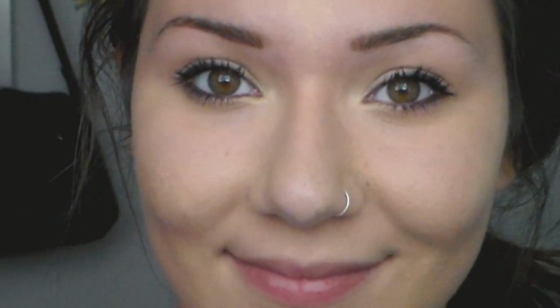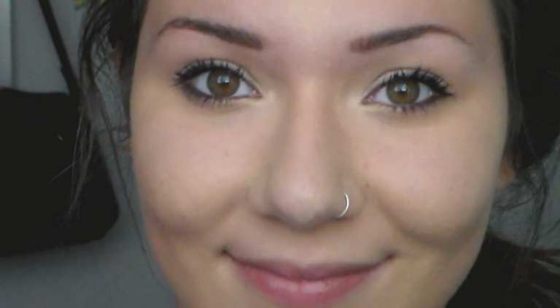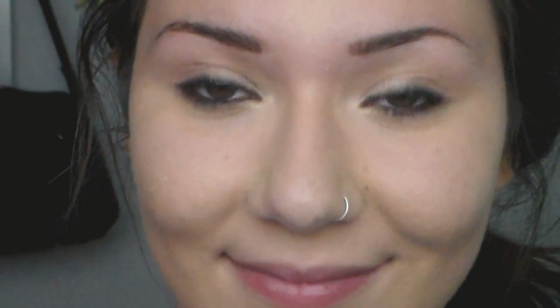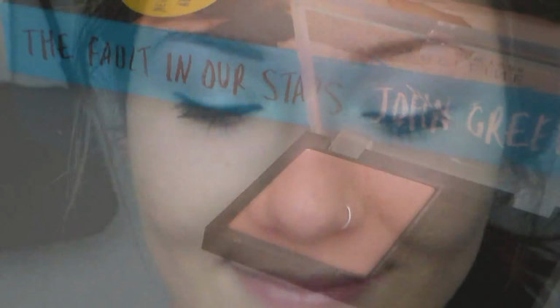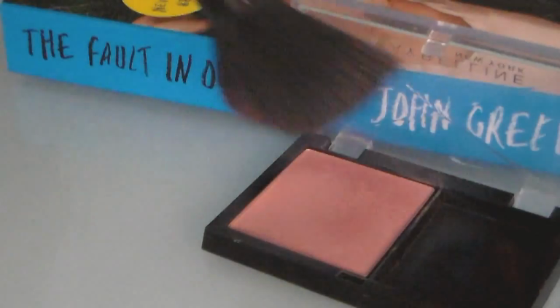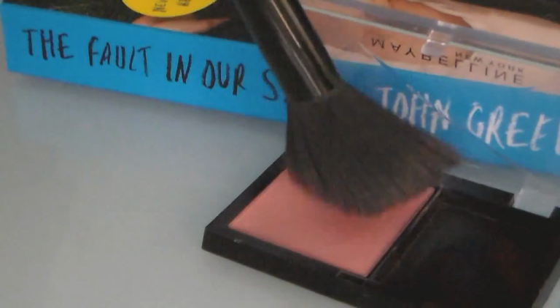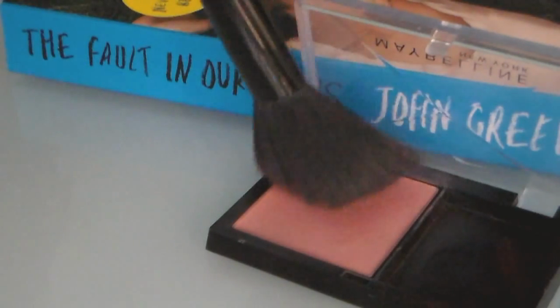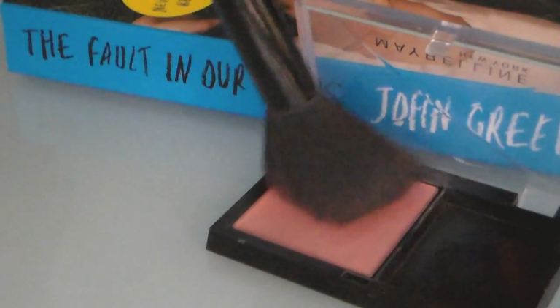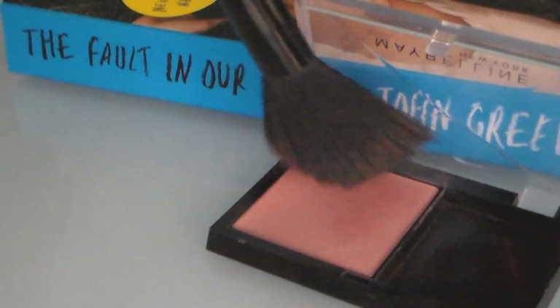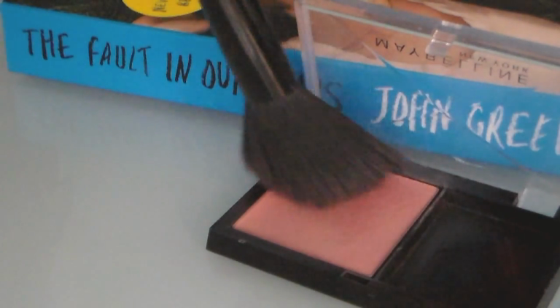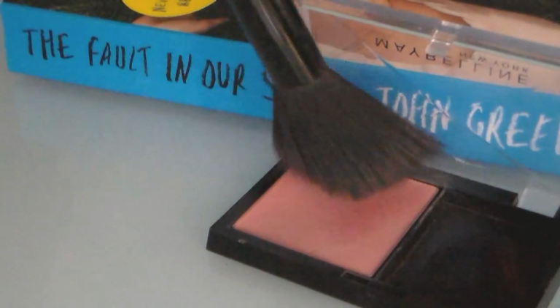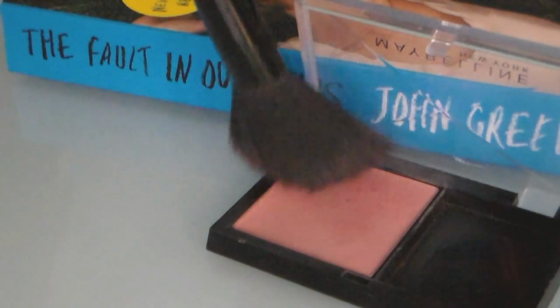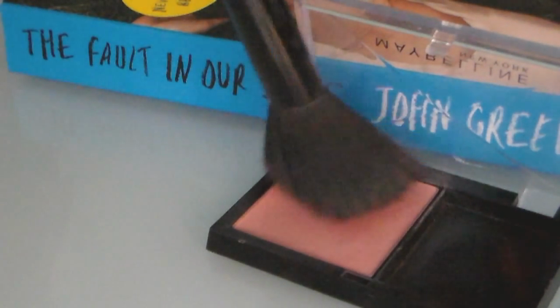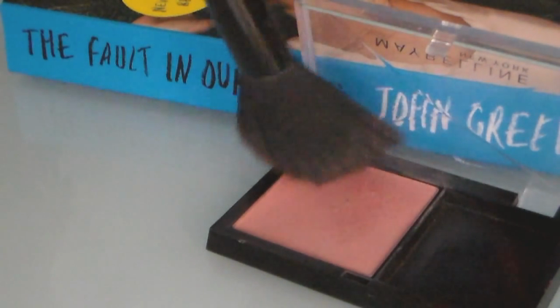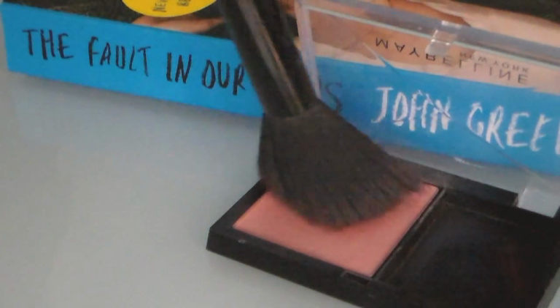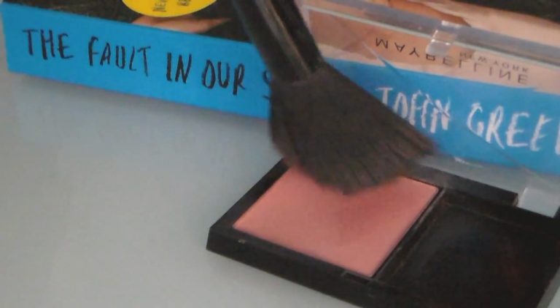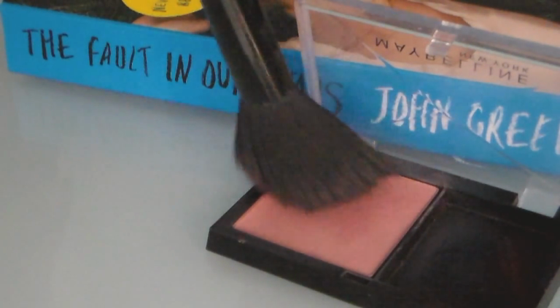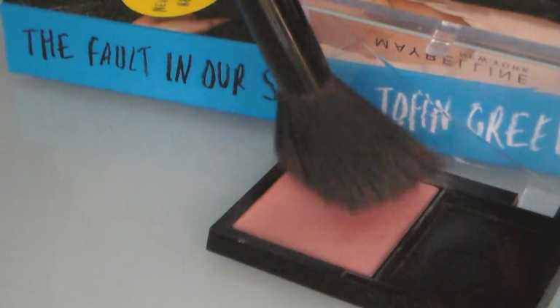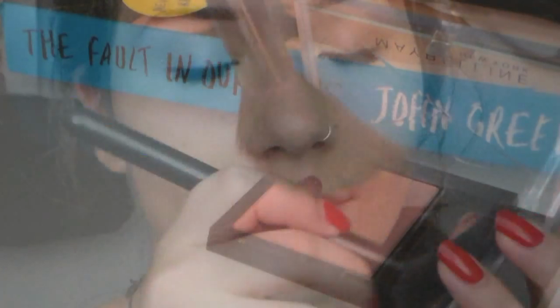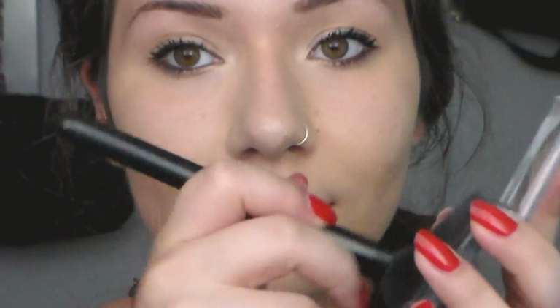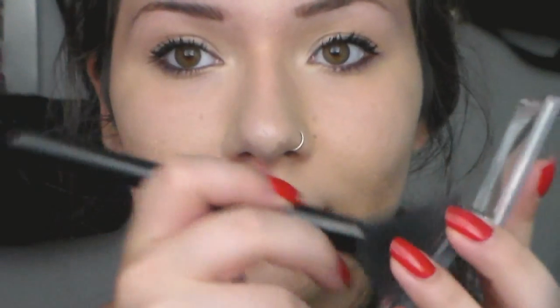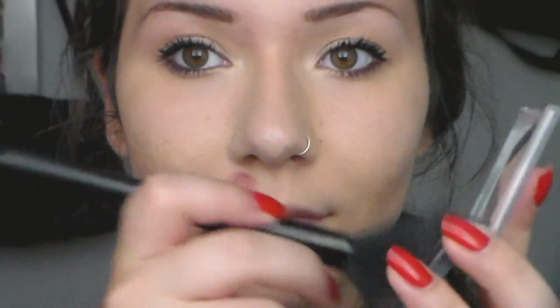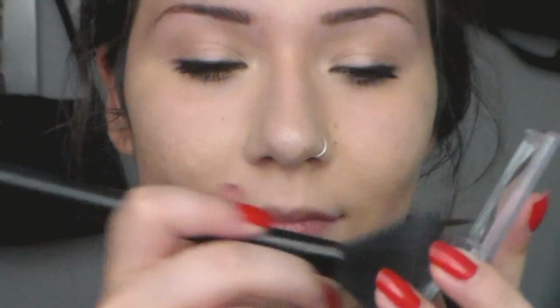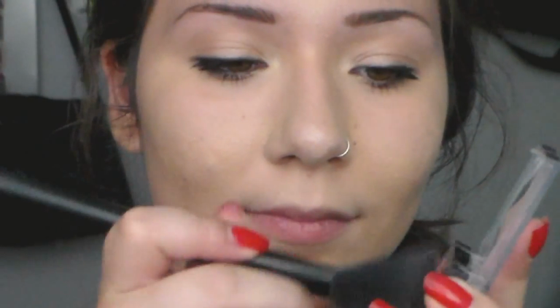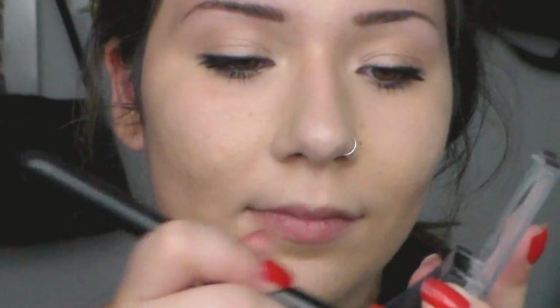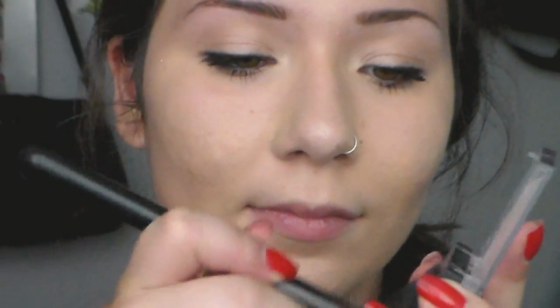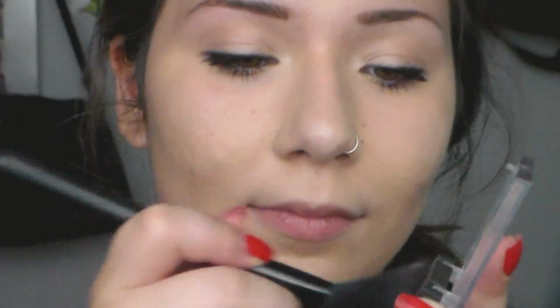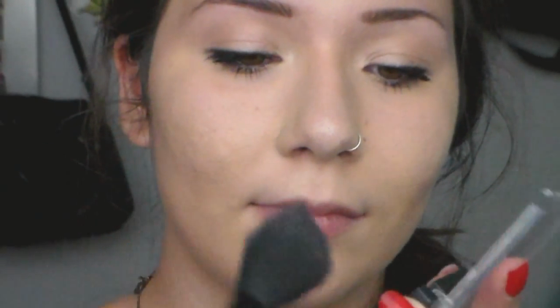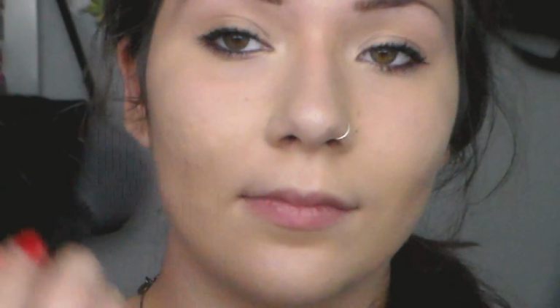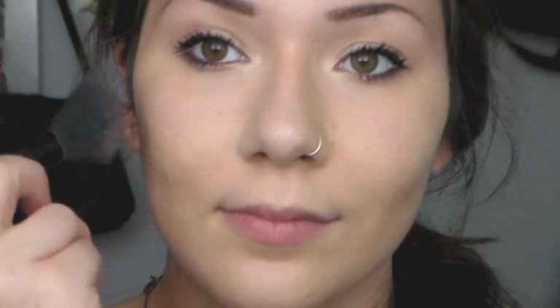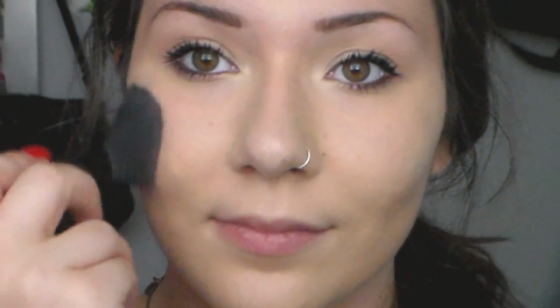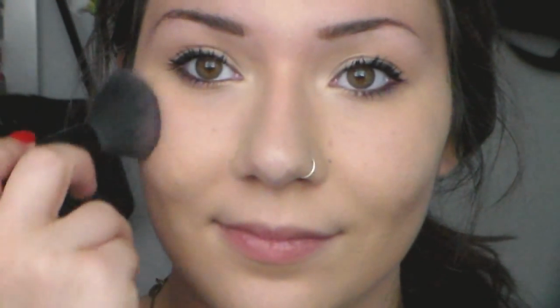Next I'm going to apply a light pink blush on my cheeks just to give a little bit of color. I'm using this one from Maybelline.